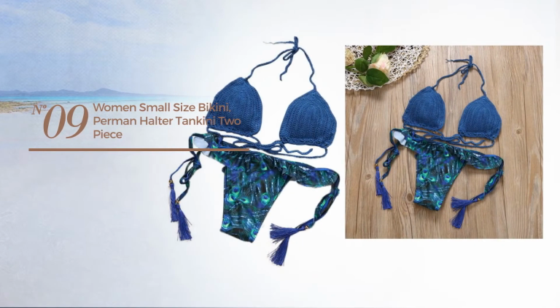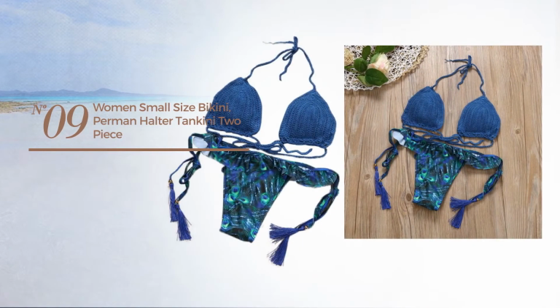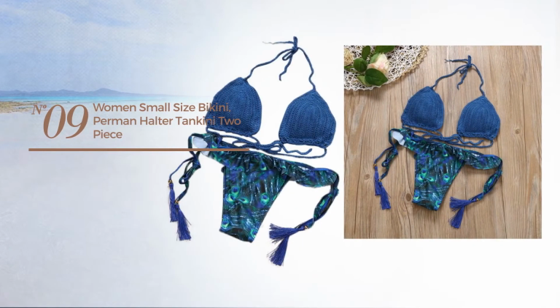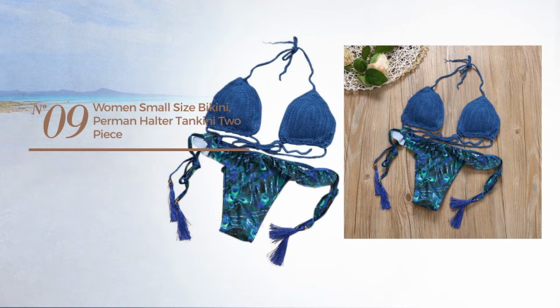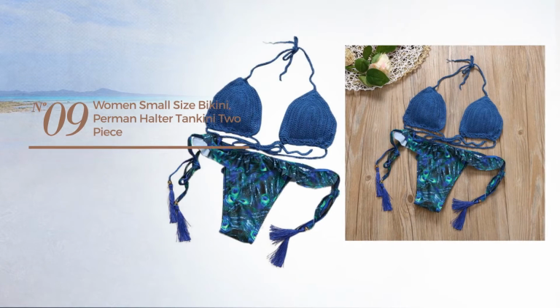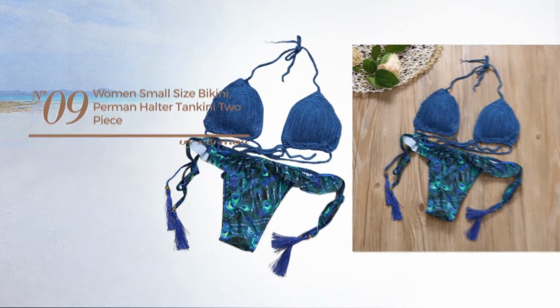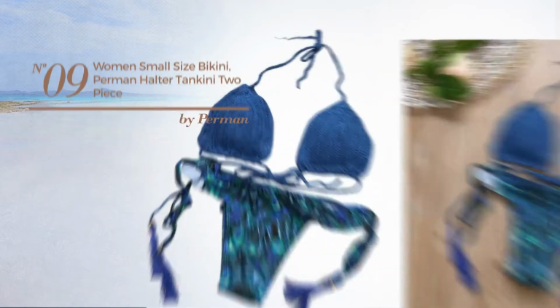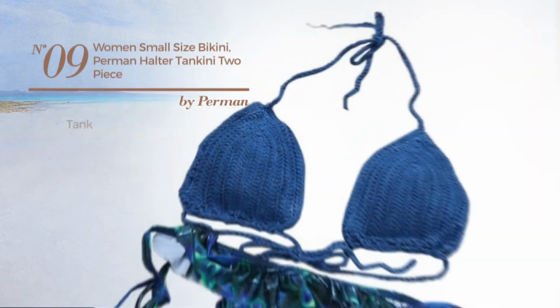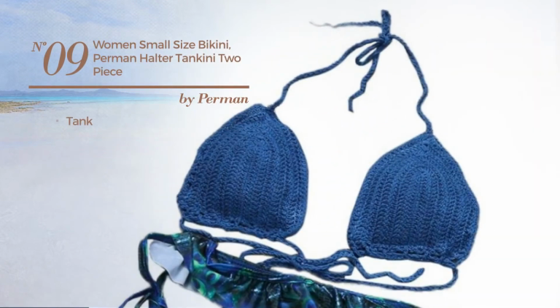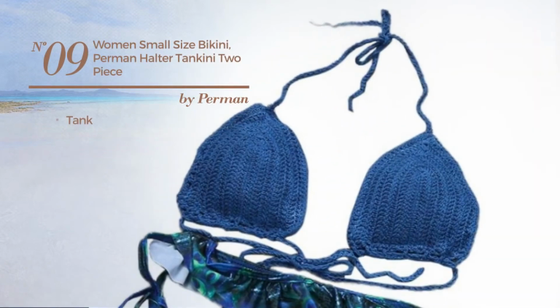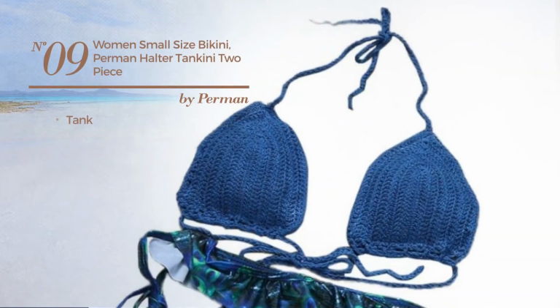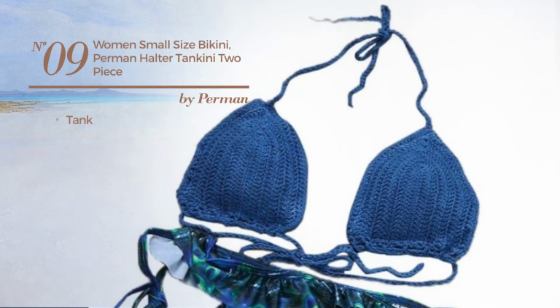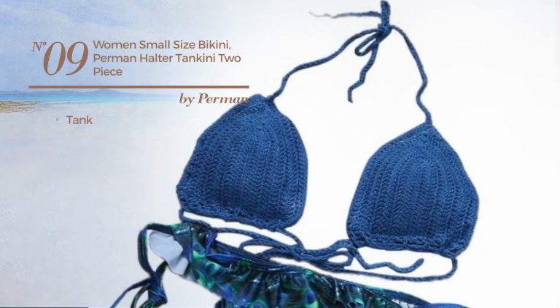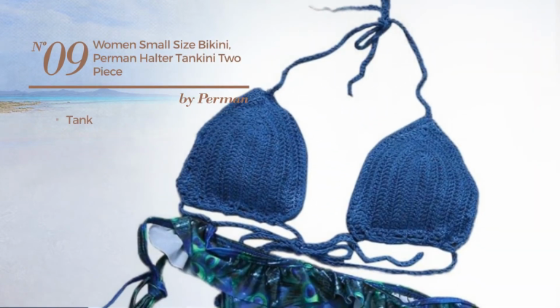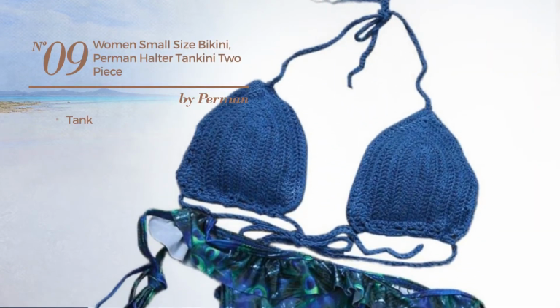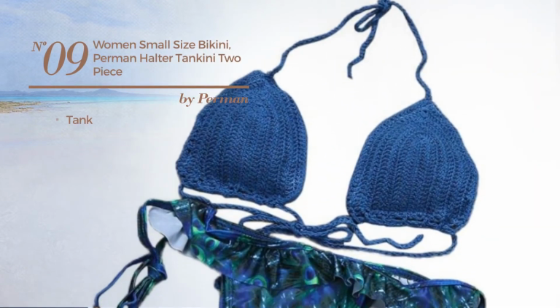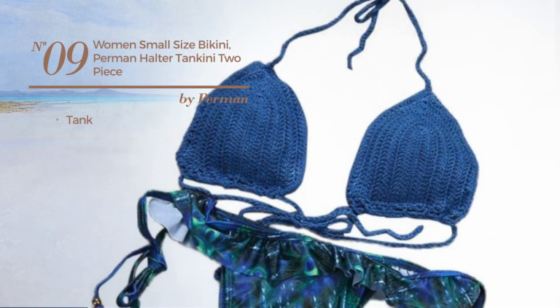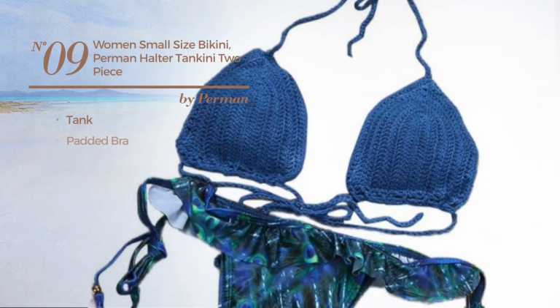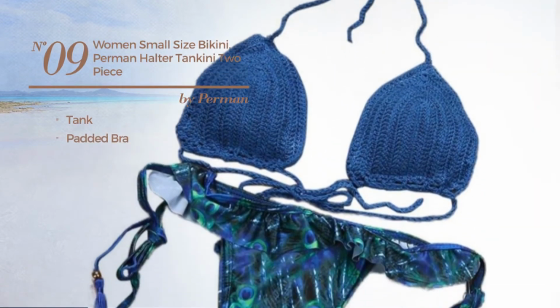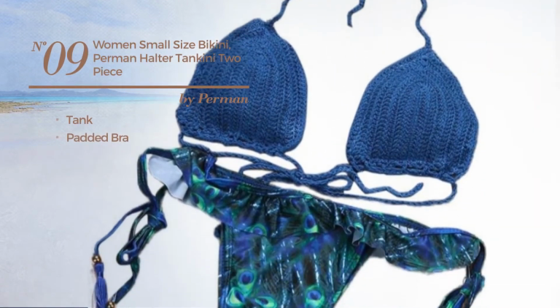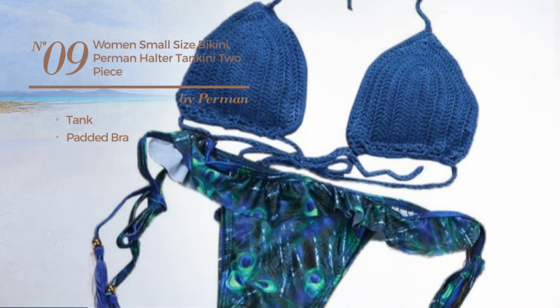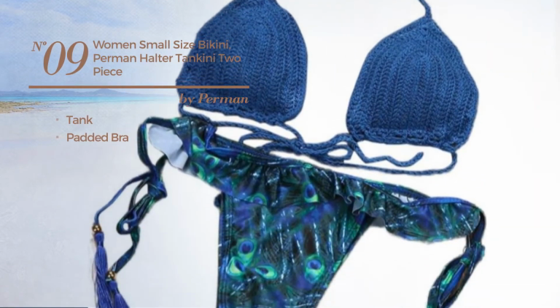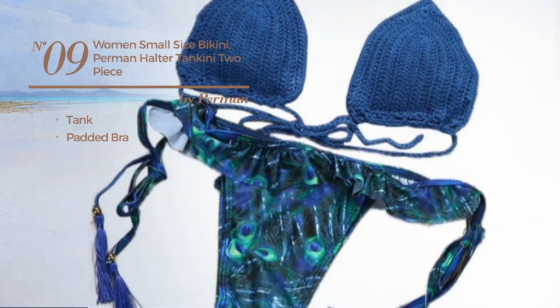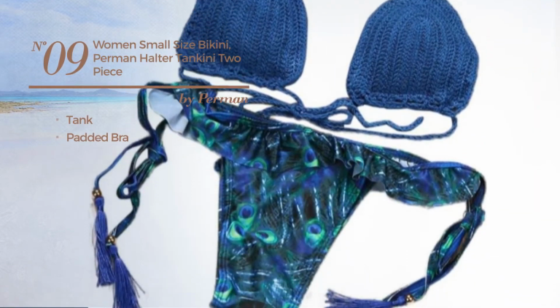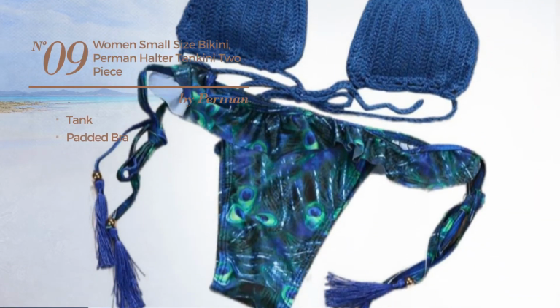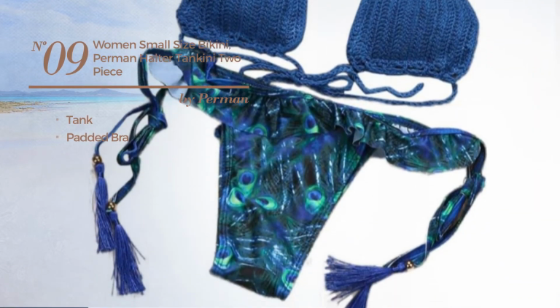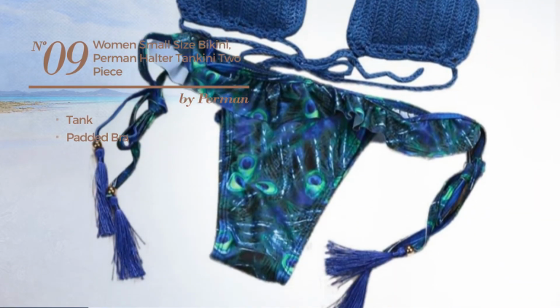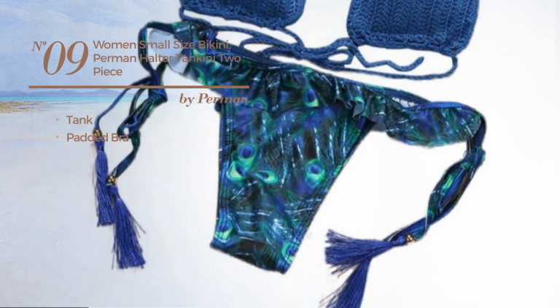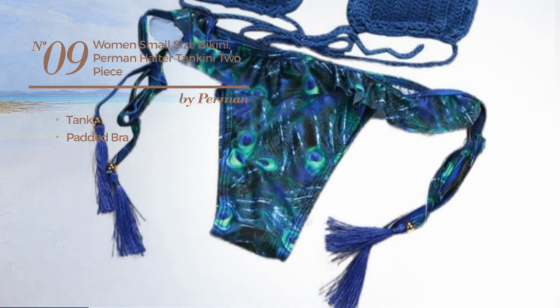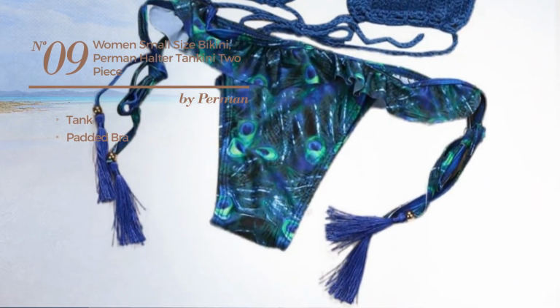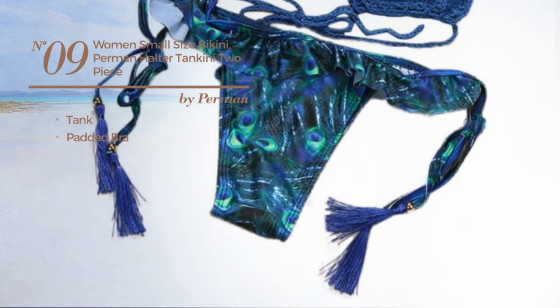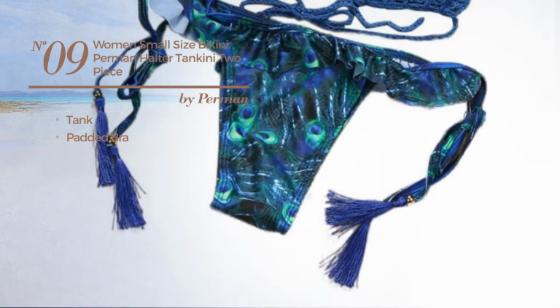Number 9, a one-piece swimsuit. With a padded bra. Available uniquely in blue color.